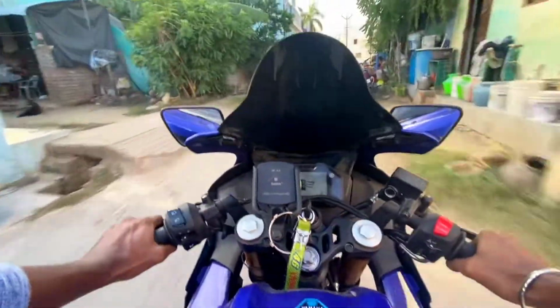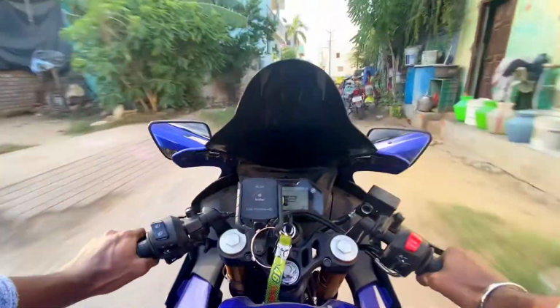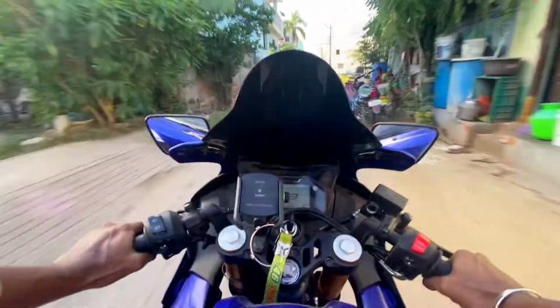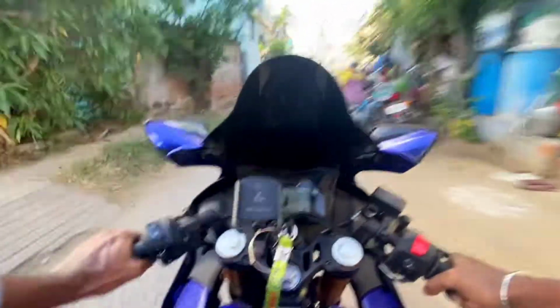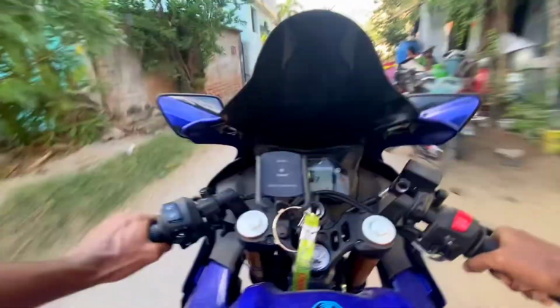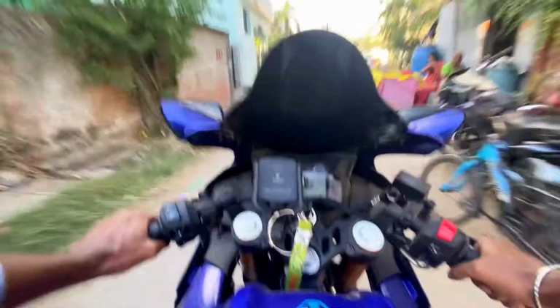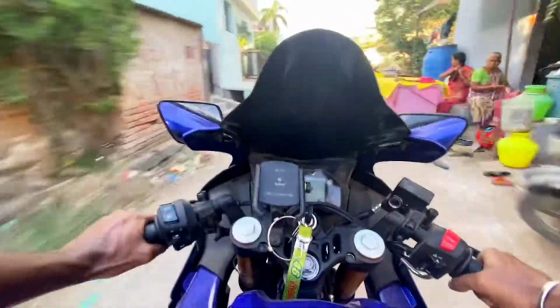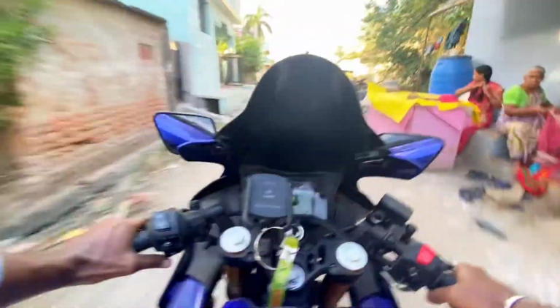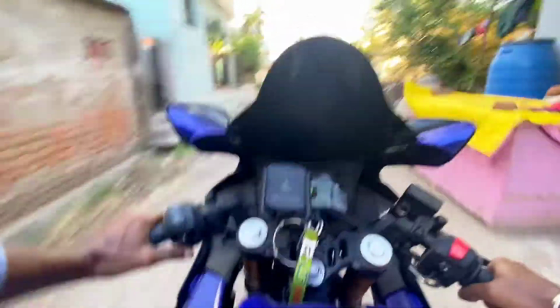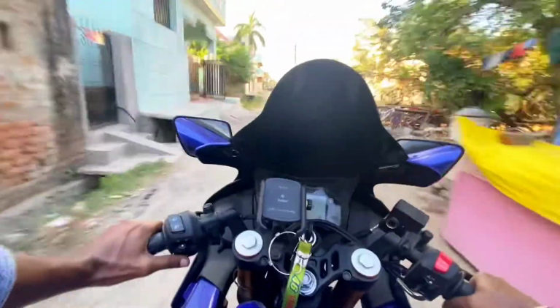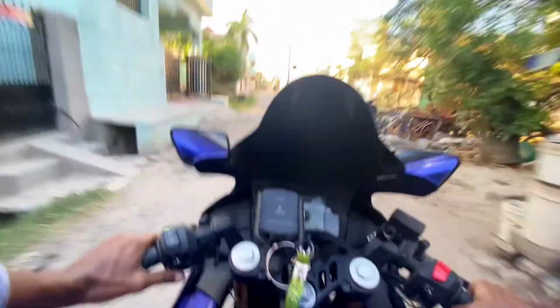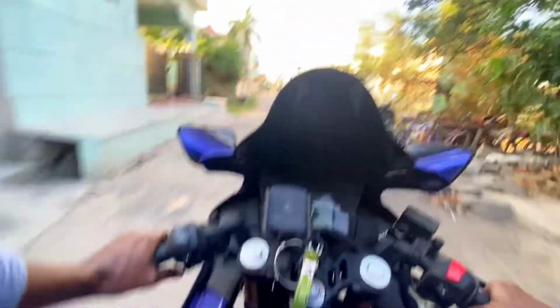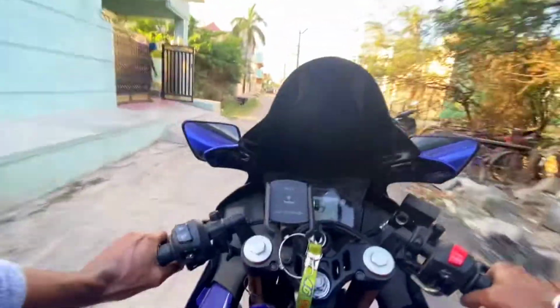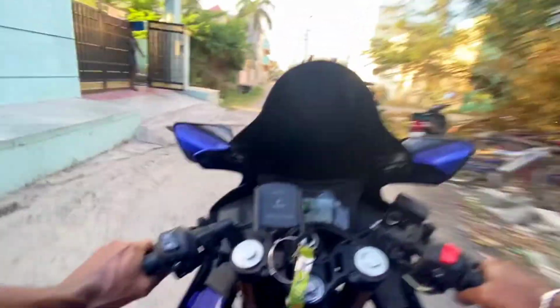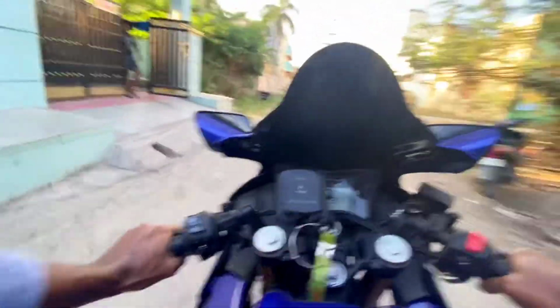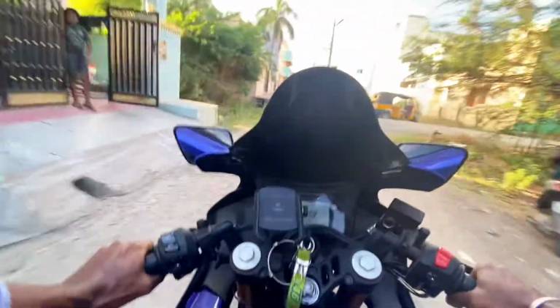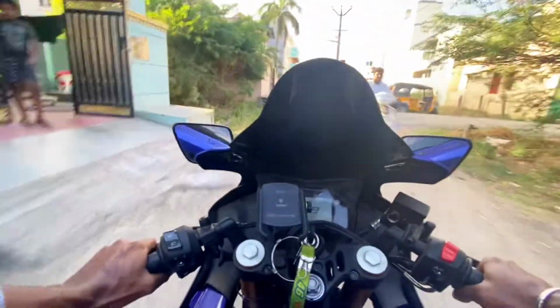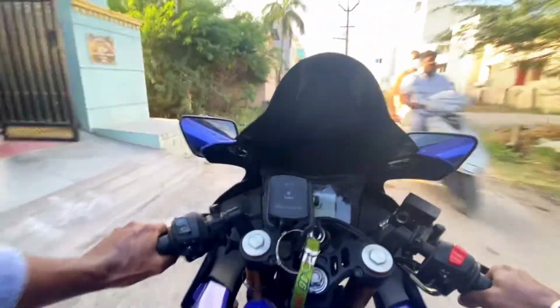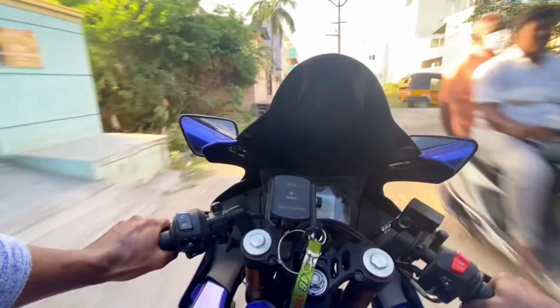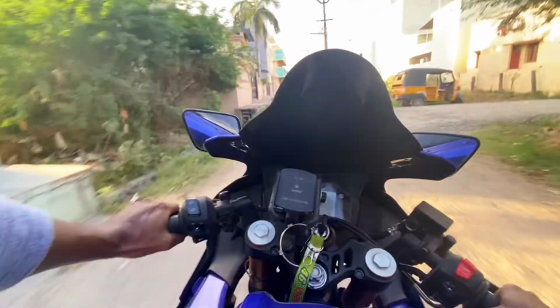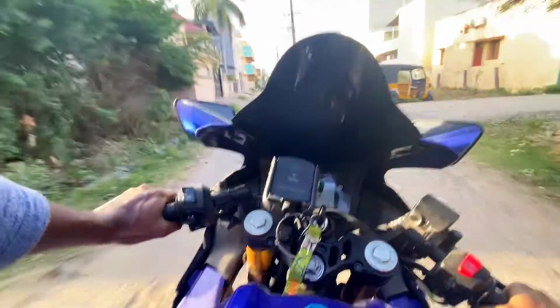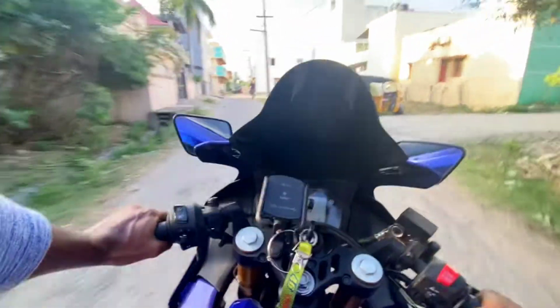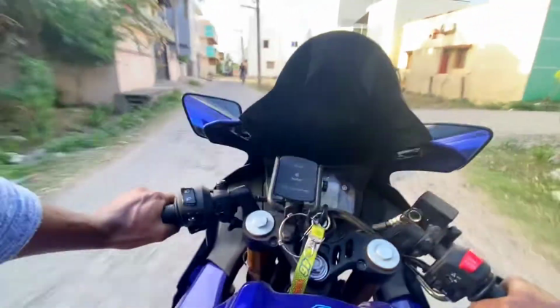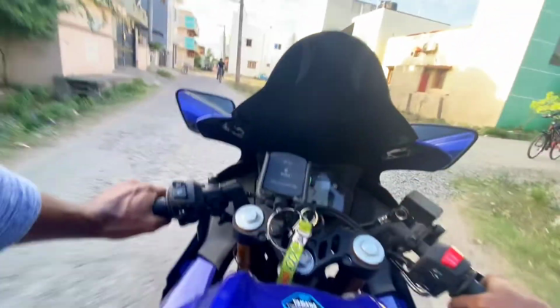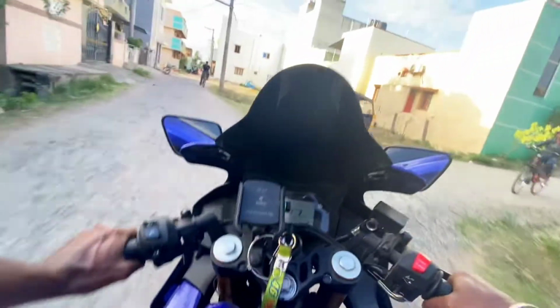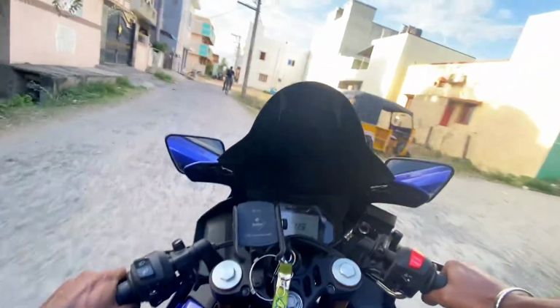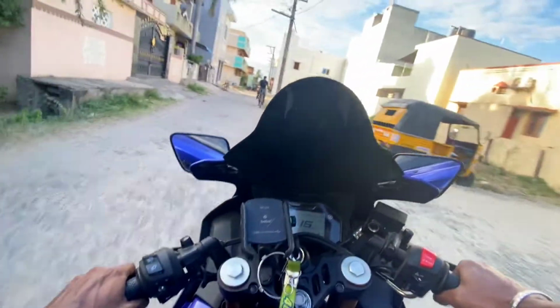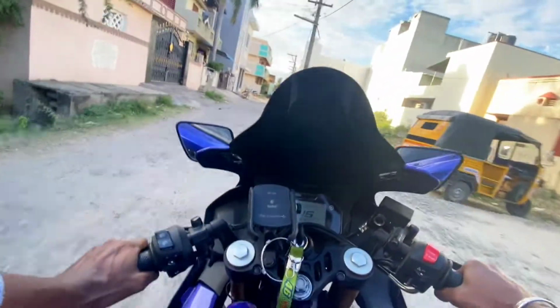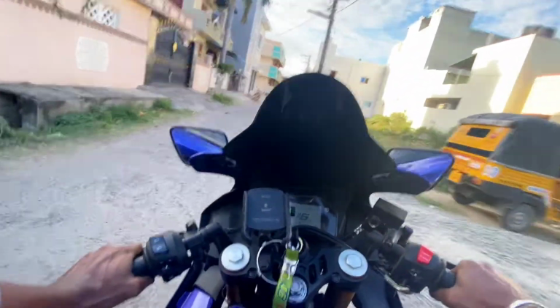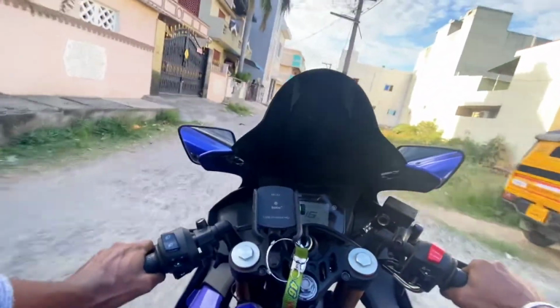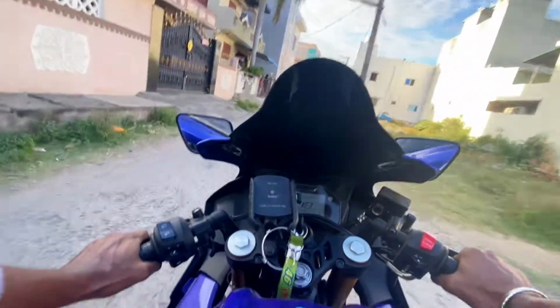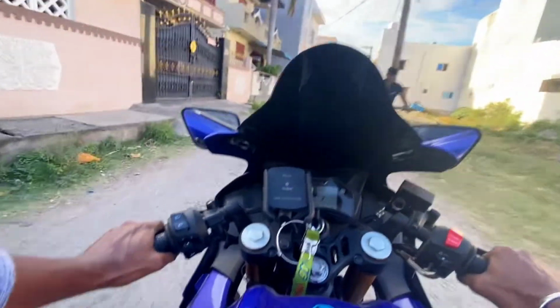The R15 V4 has a 155cc single cylinder 4-valve liquid-cooled engine. R15 V4 has 18.4 PS power at 10,000 rpm and 14.2 Nm at 7,000 rpm.